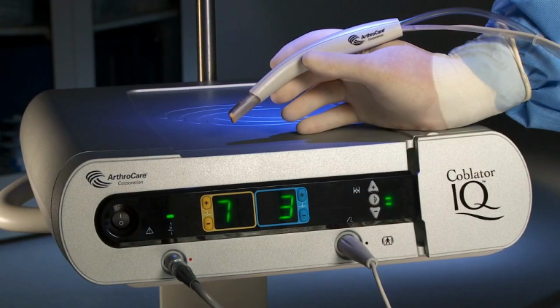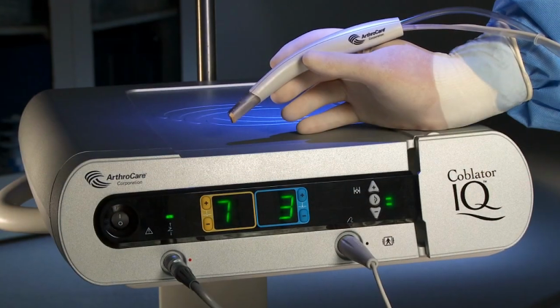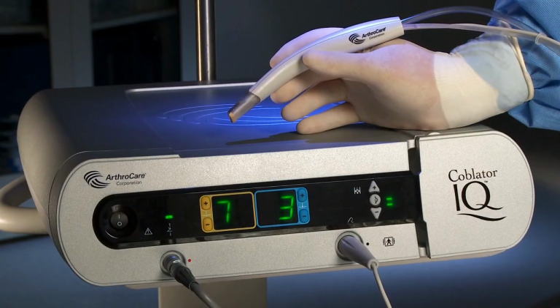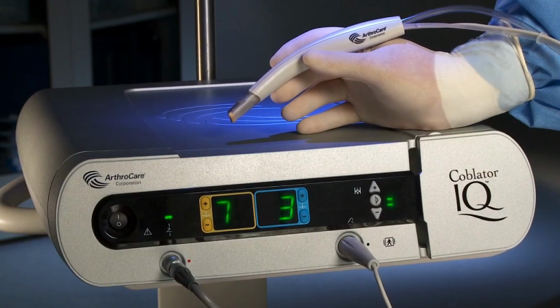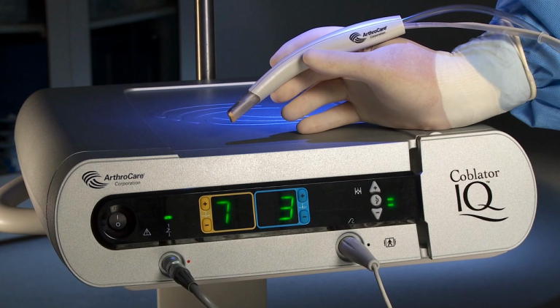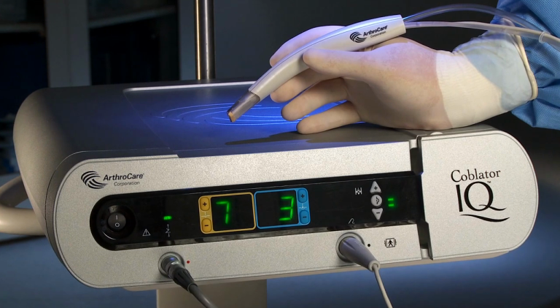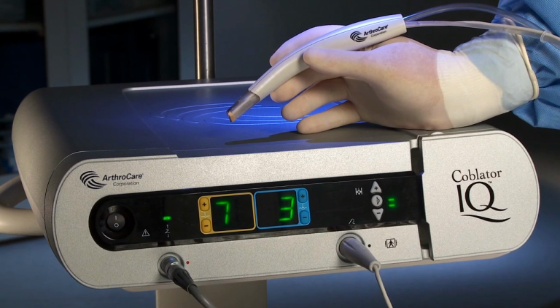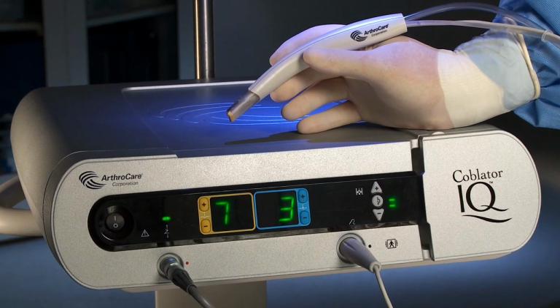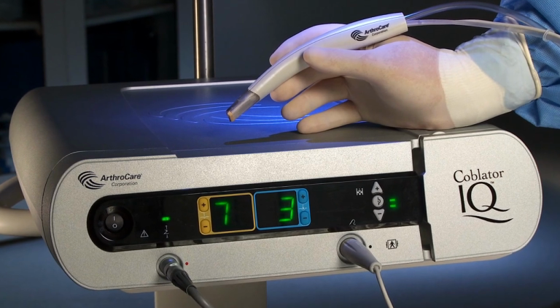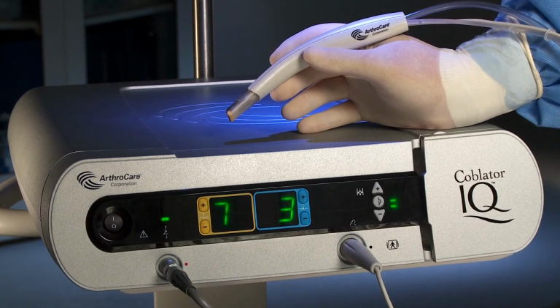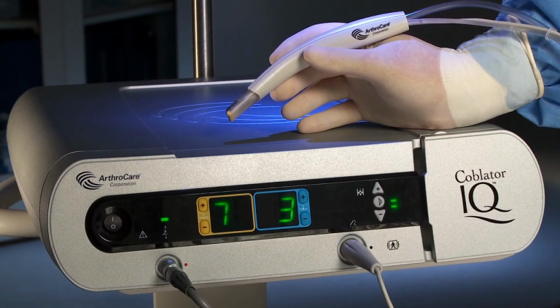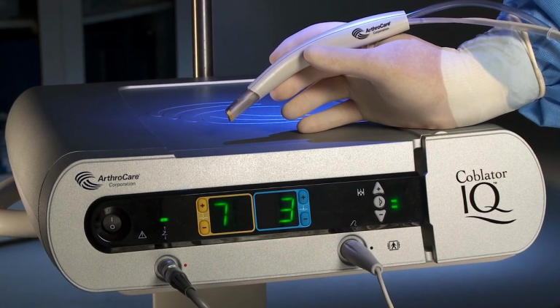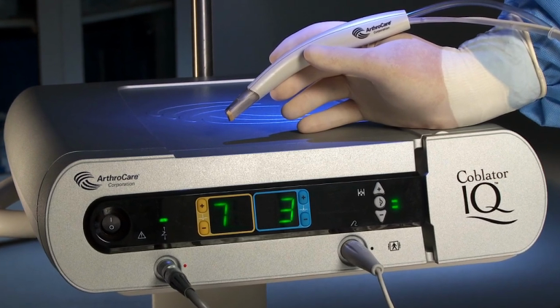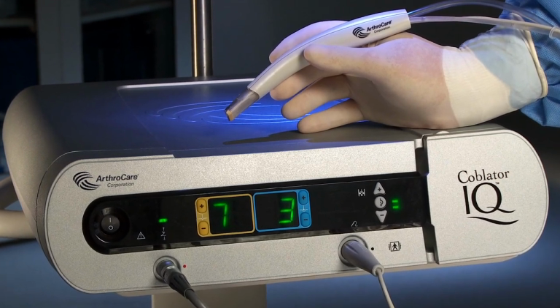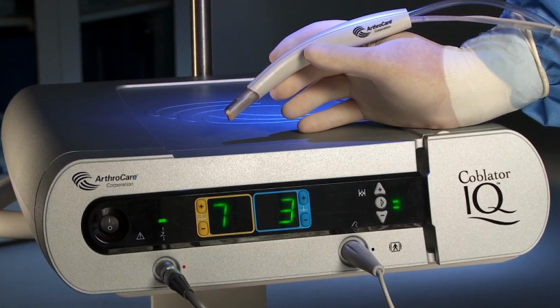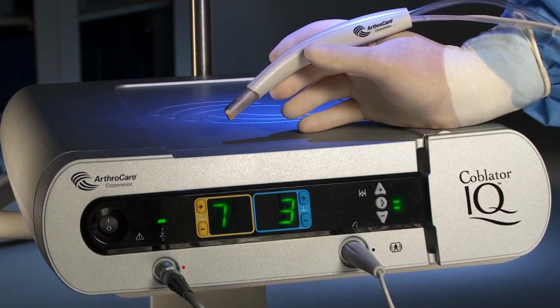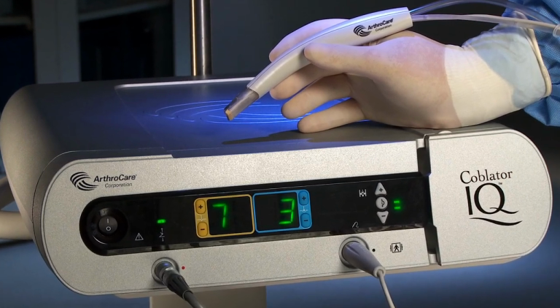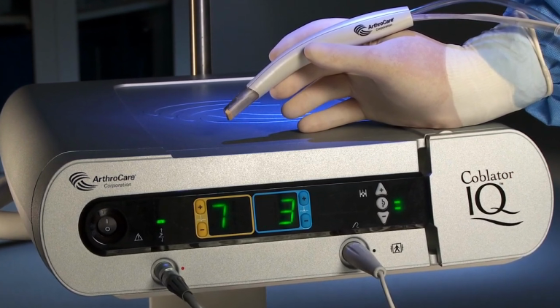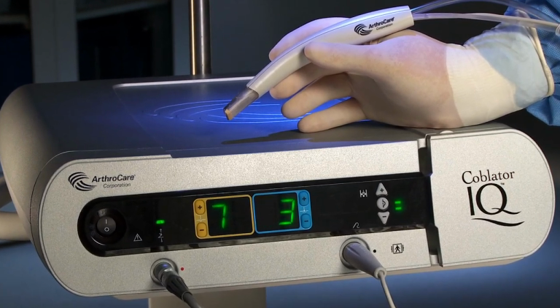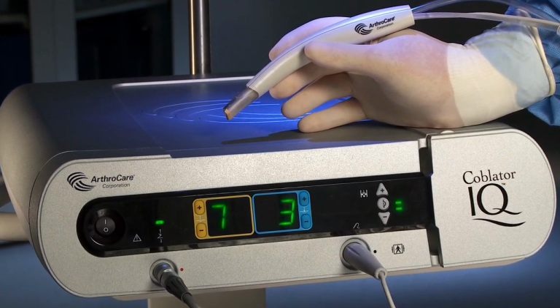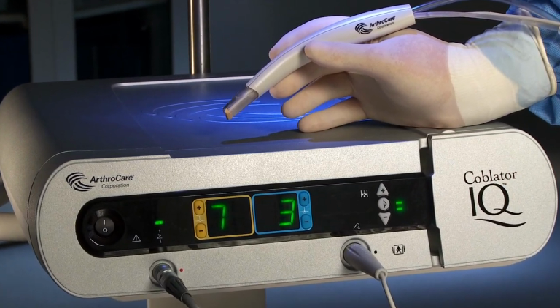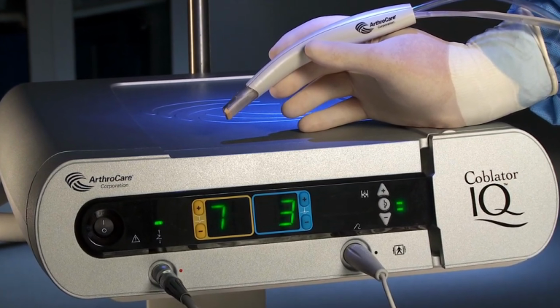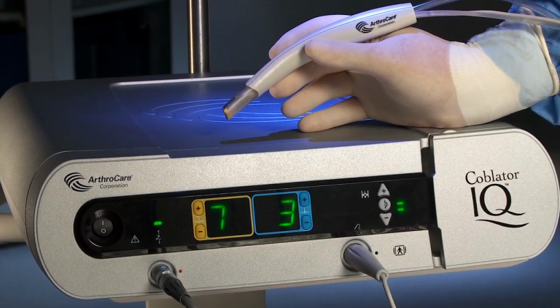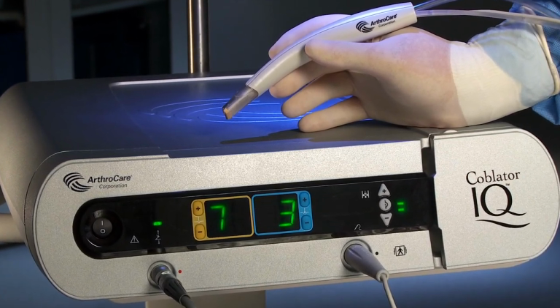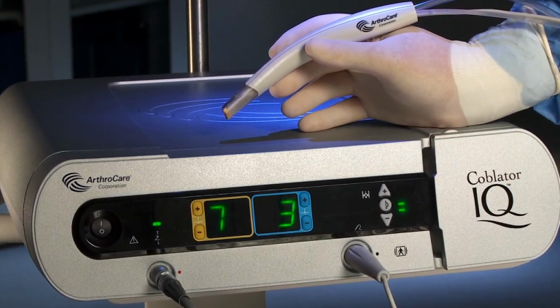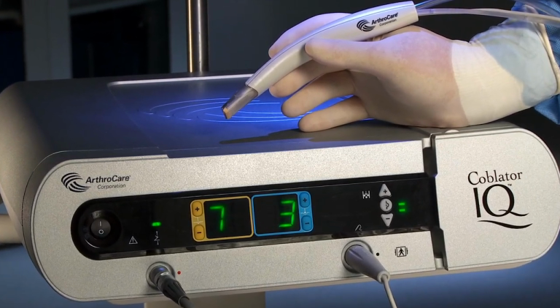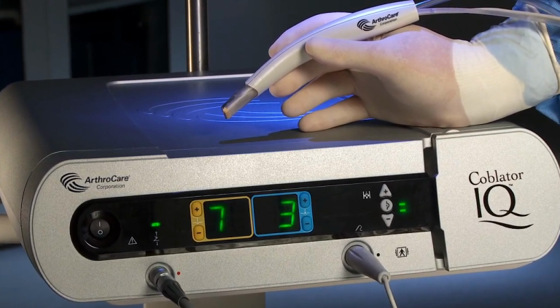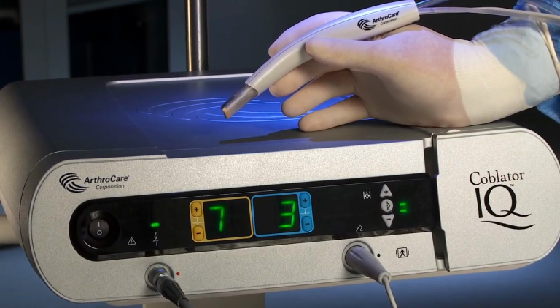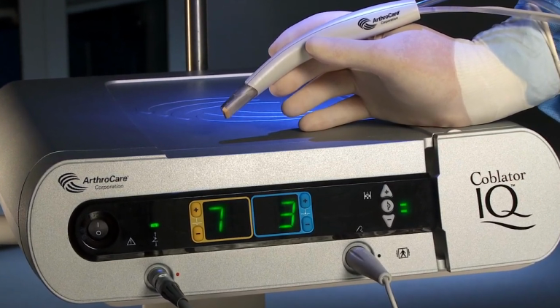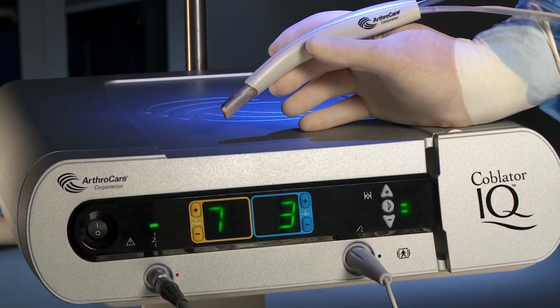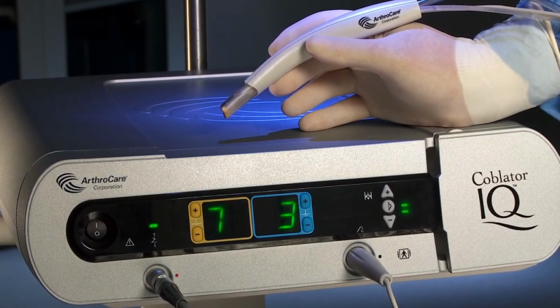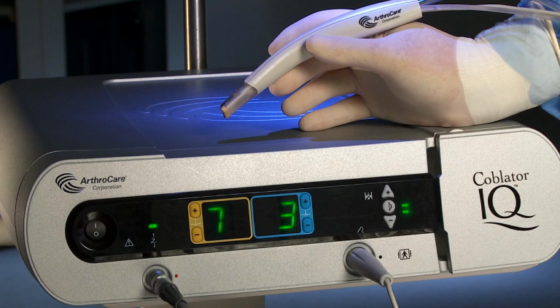The Wound Wand debridement device from ArthroCare. Experience the future of wound debridement.